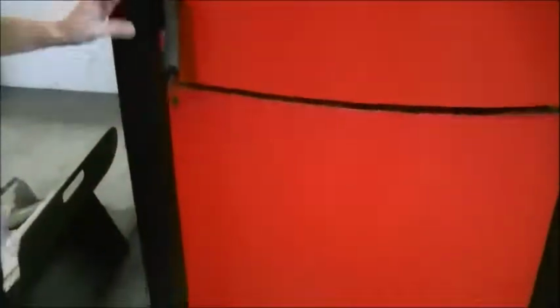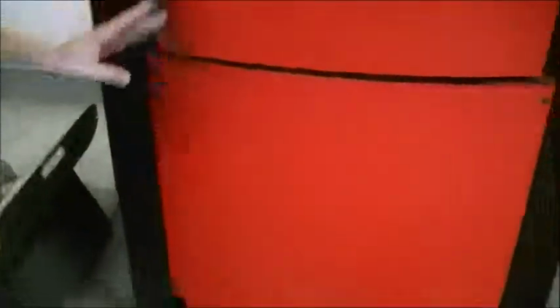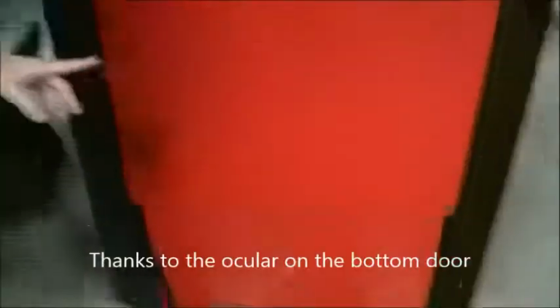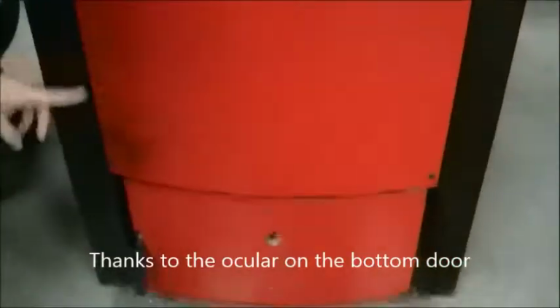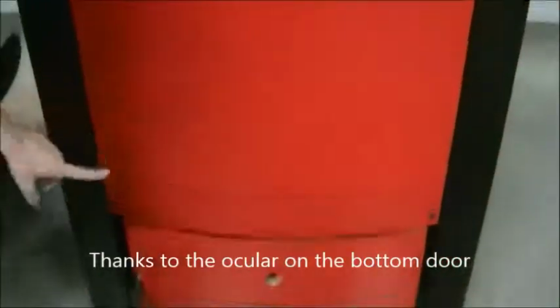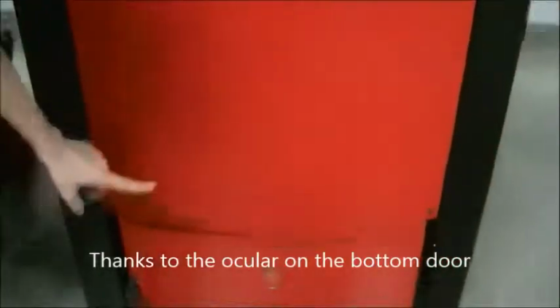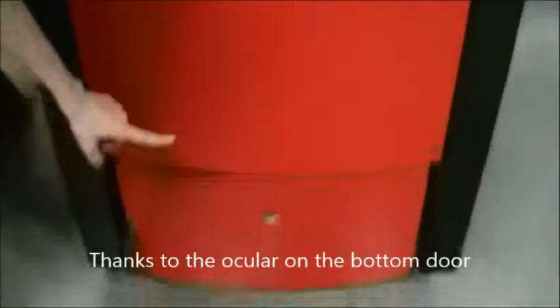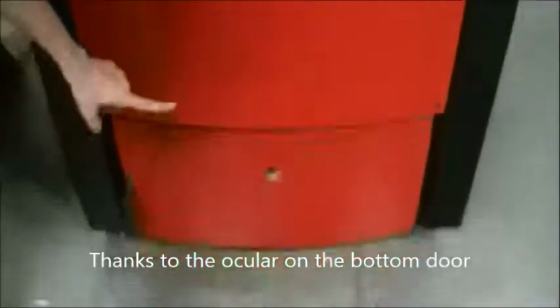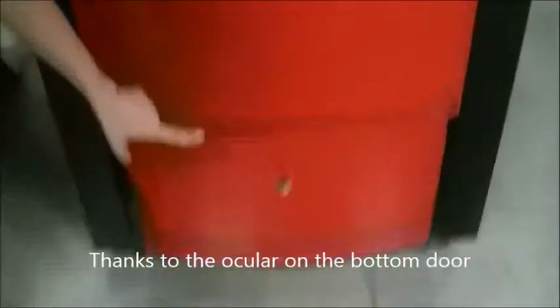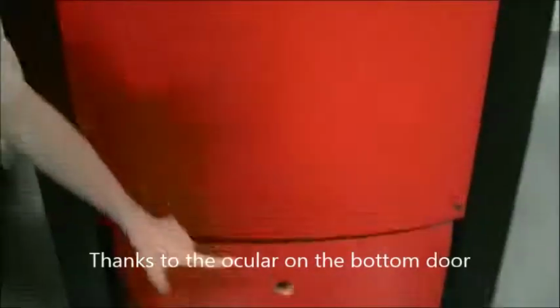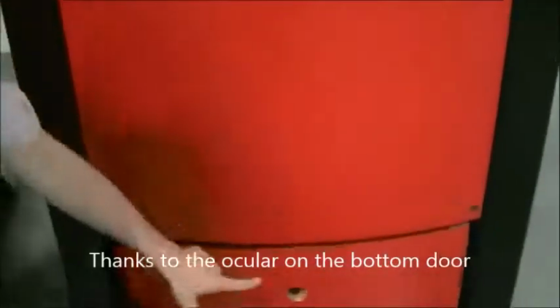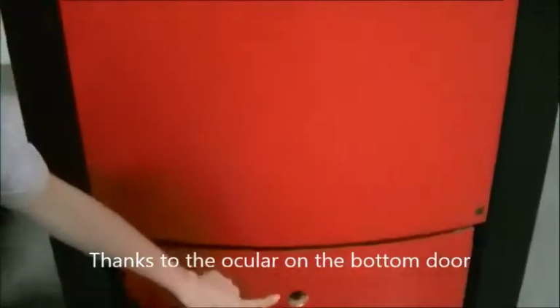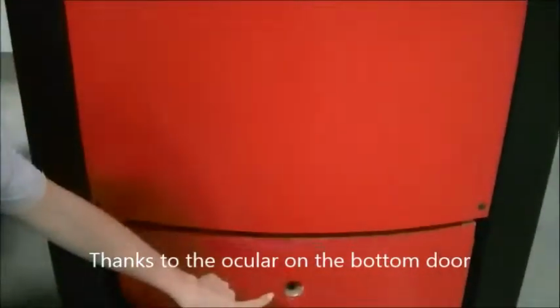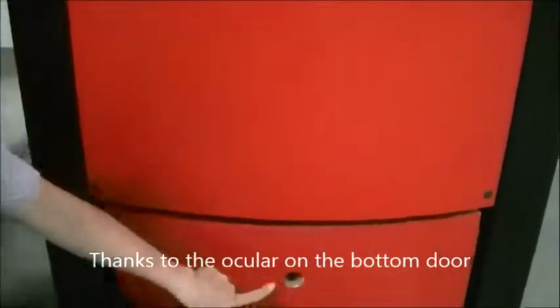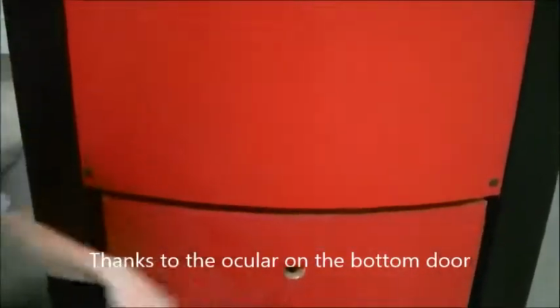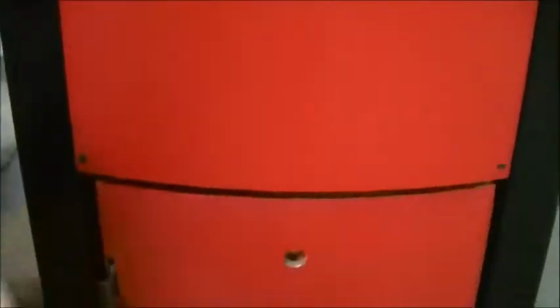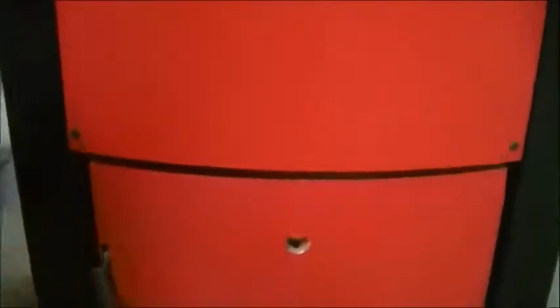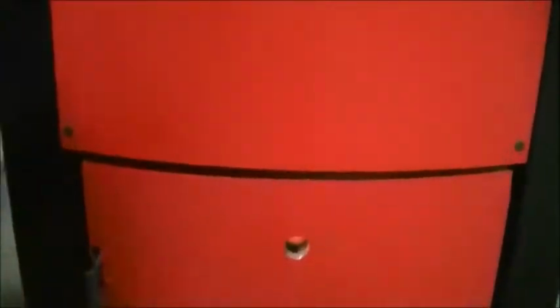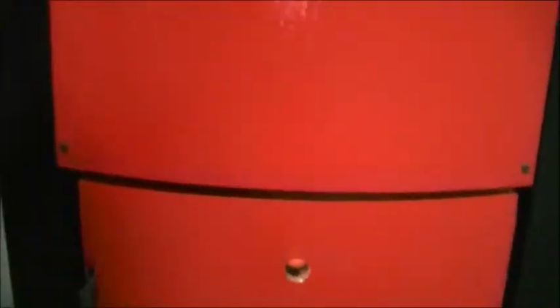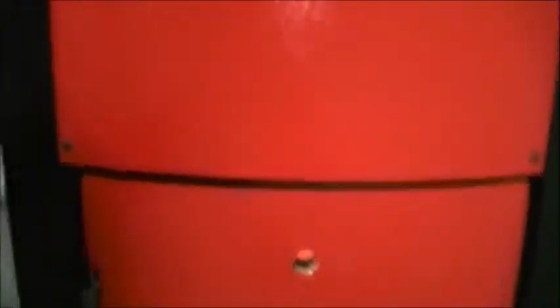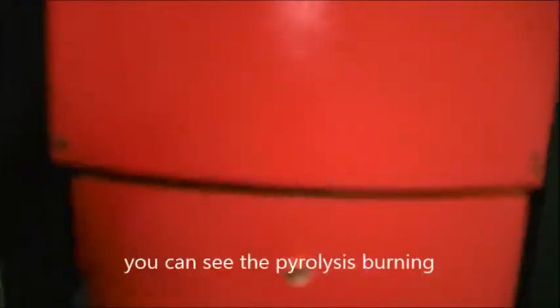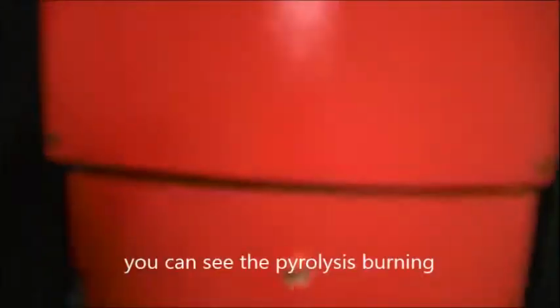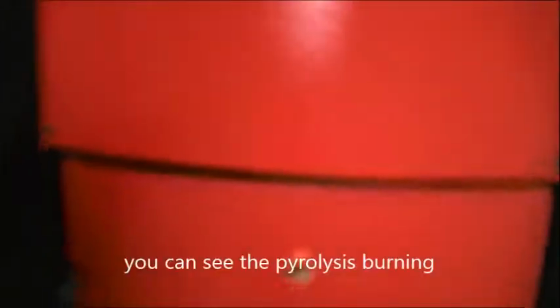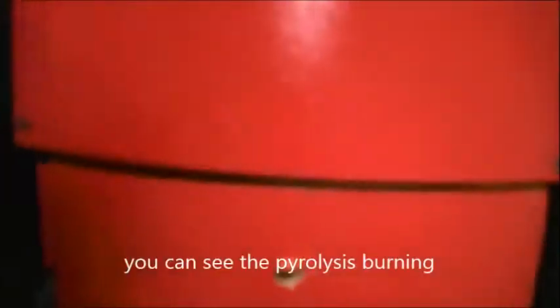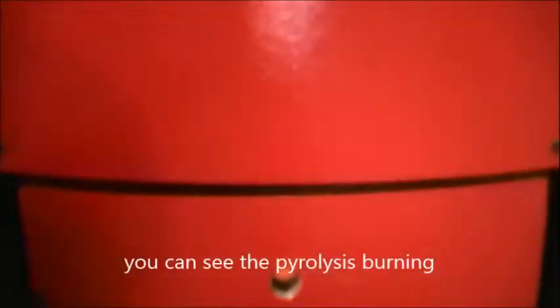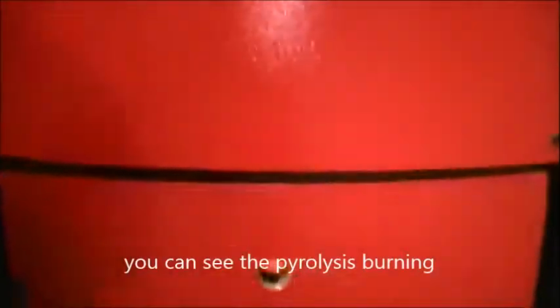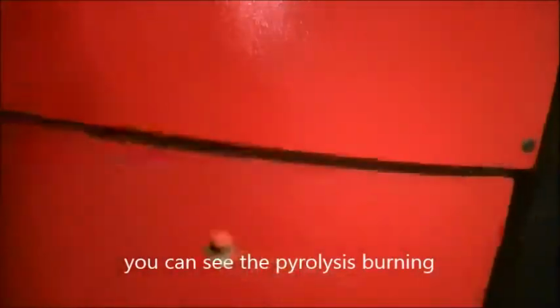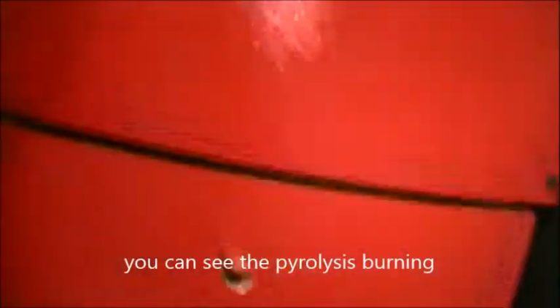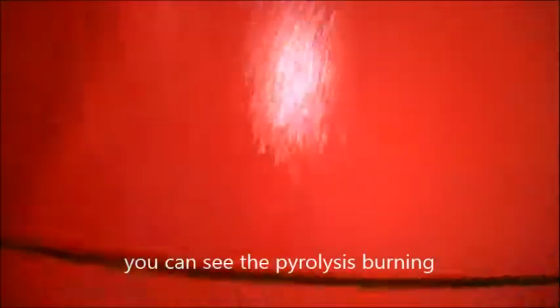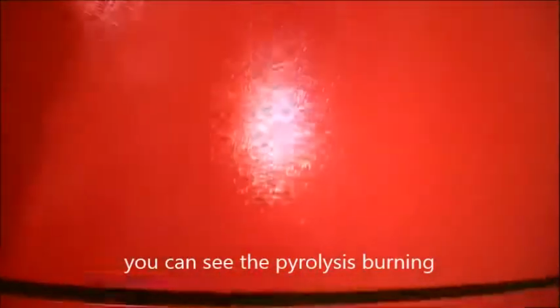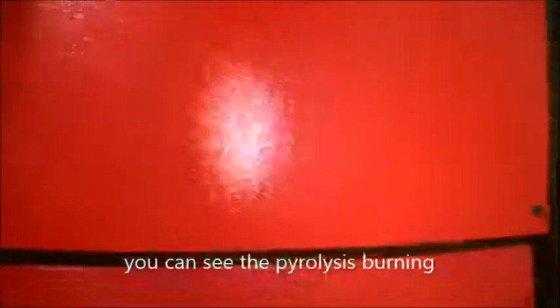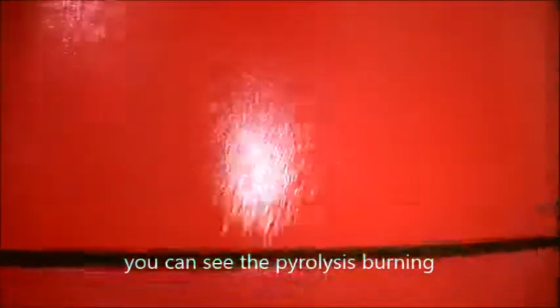Thanks to the ocular on the bottom door, you can see the pyrolysis burning.